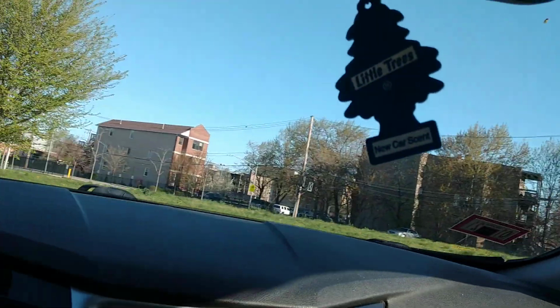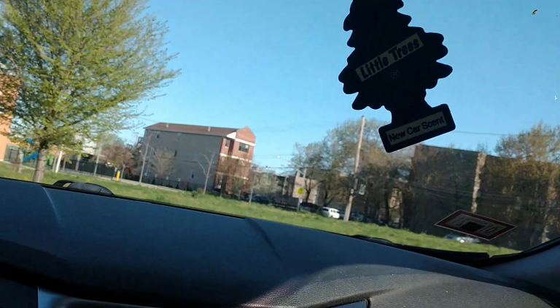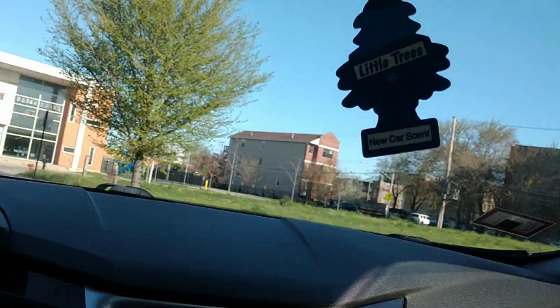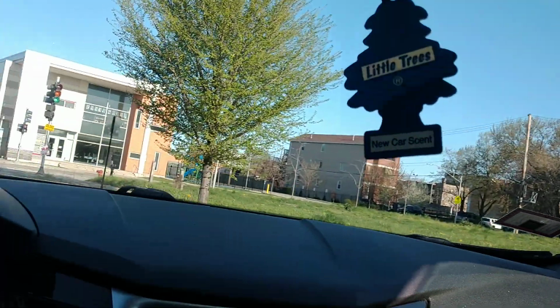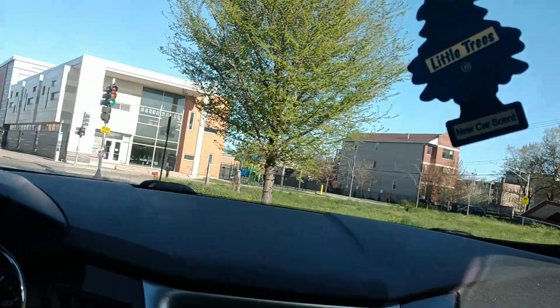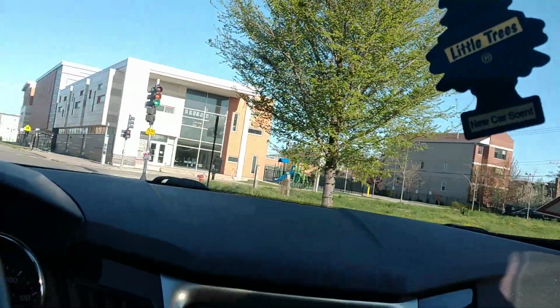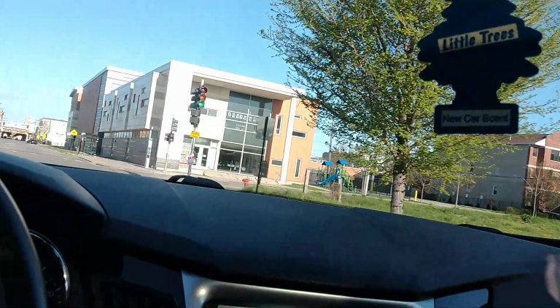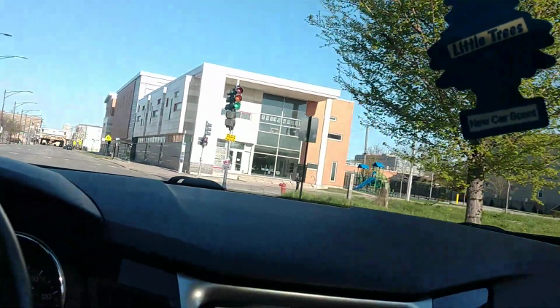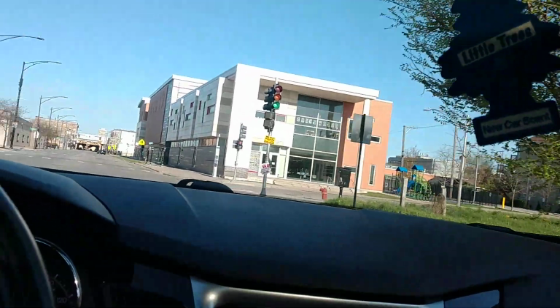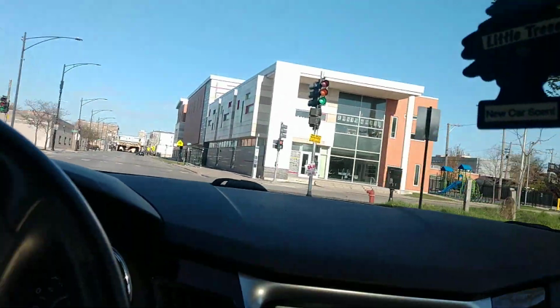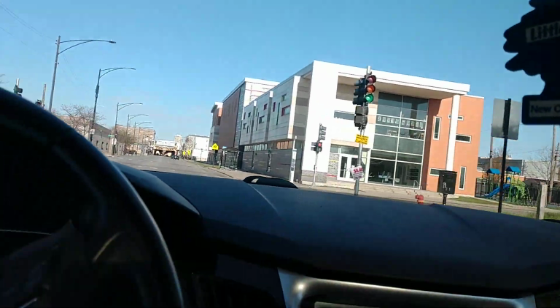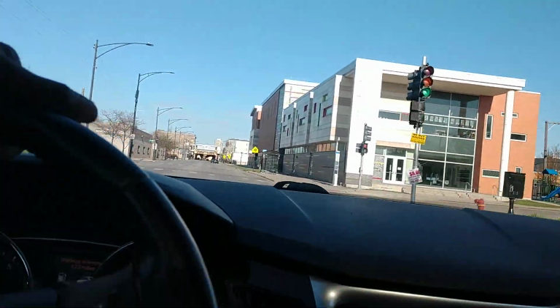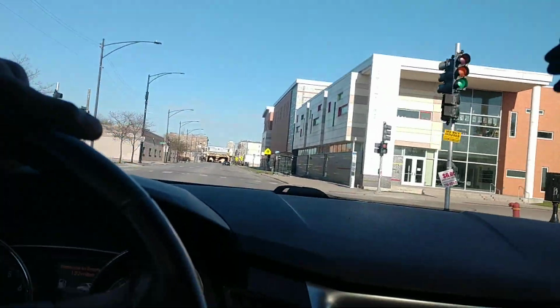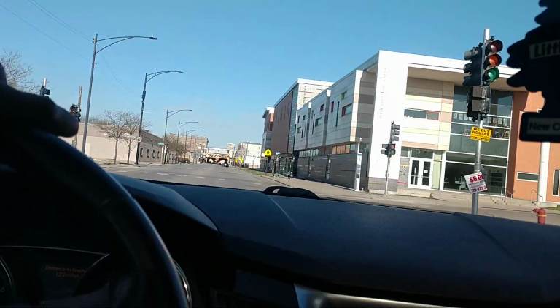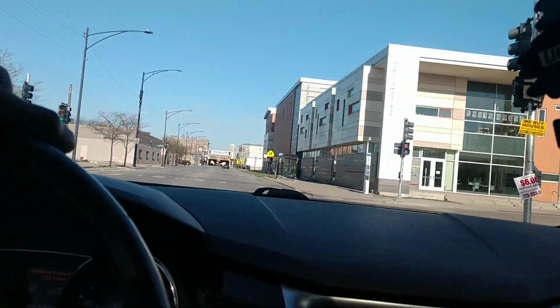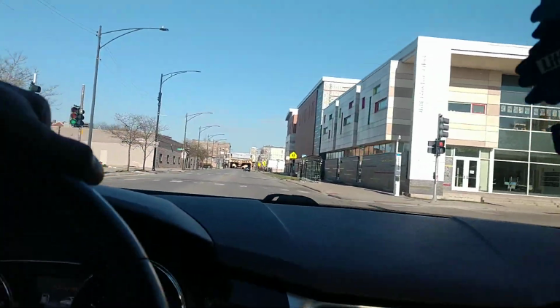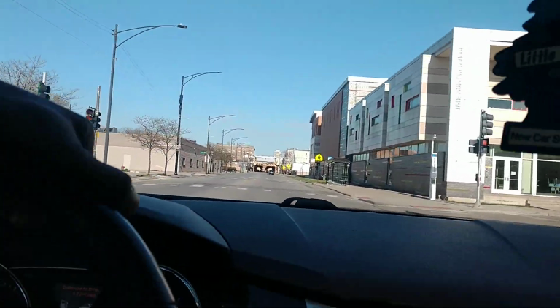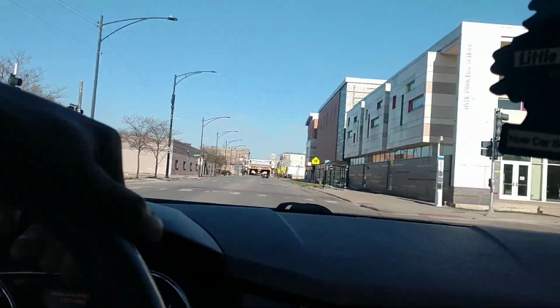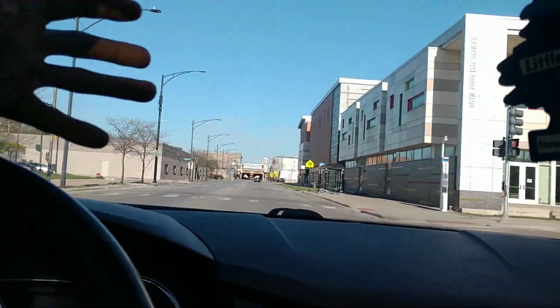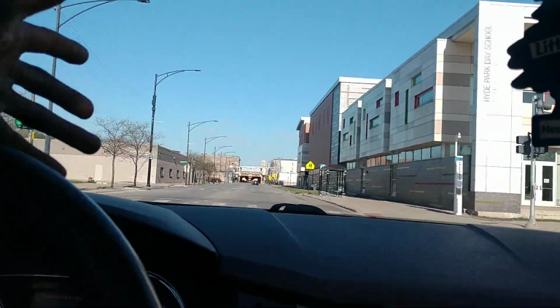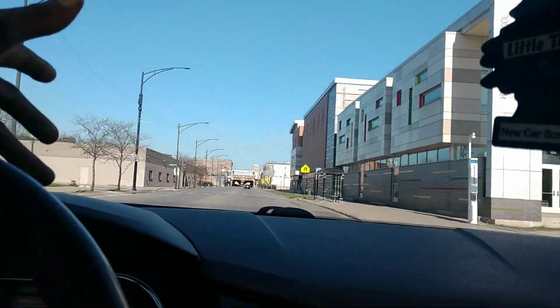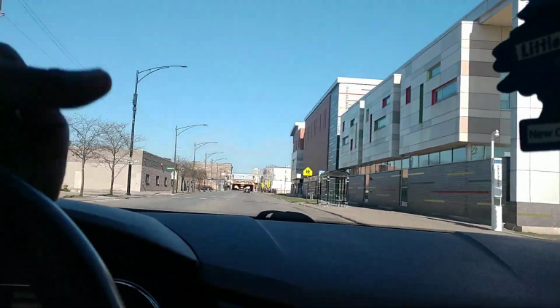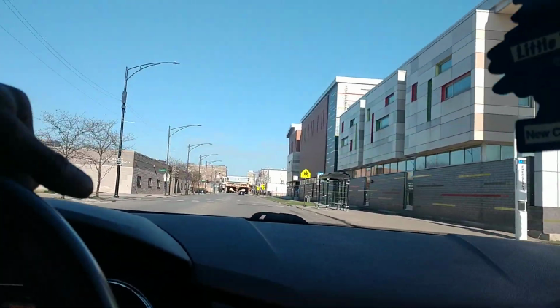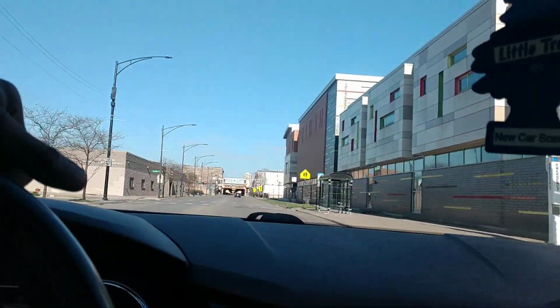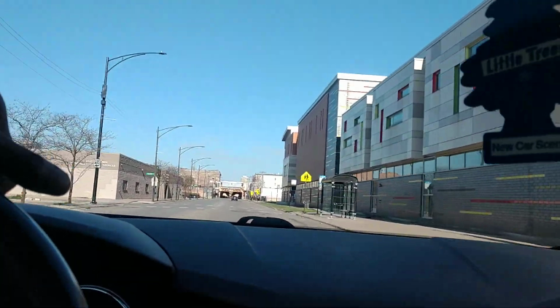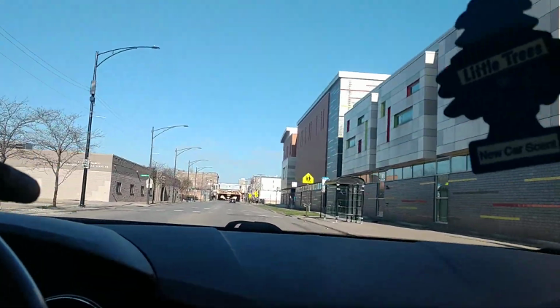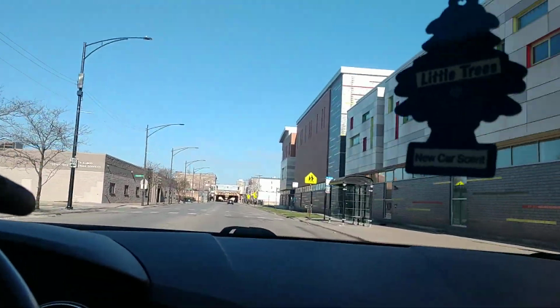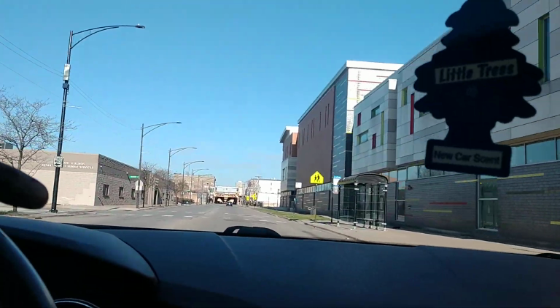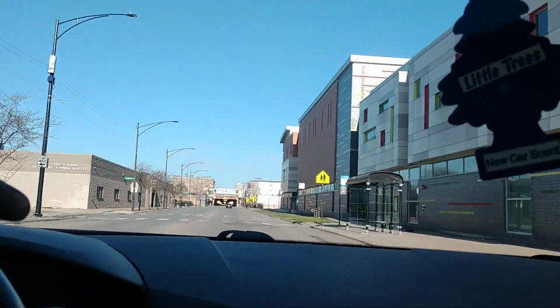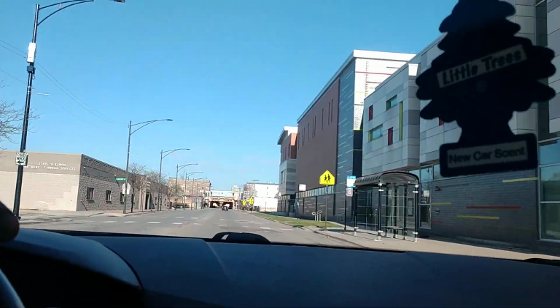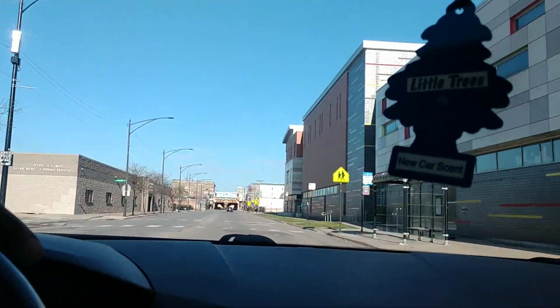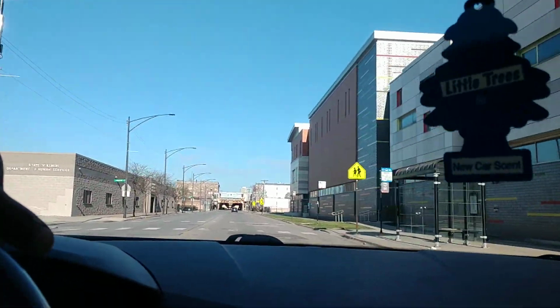The Crown Vic lives on too, also. A Crown Vic lives on, also.